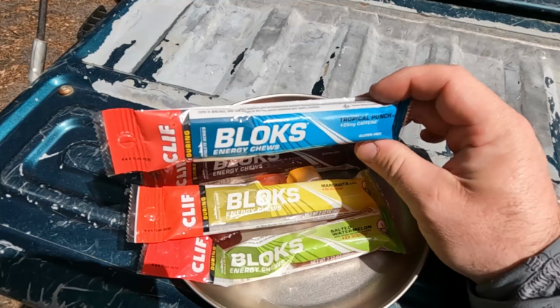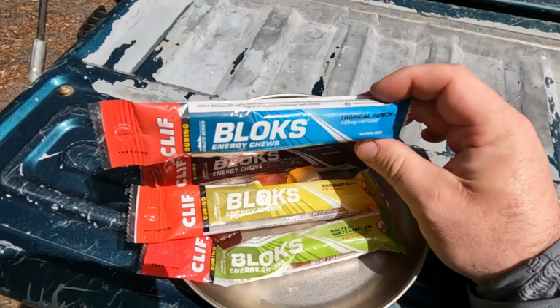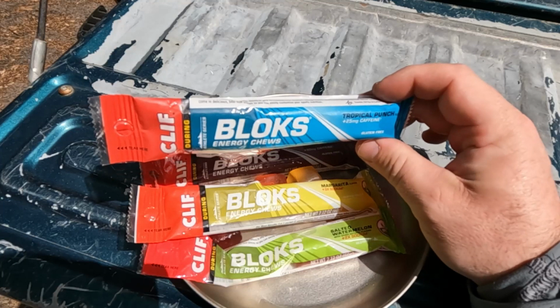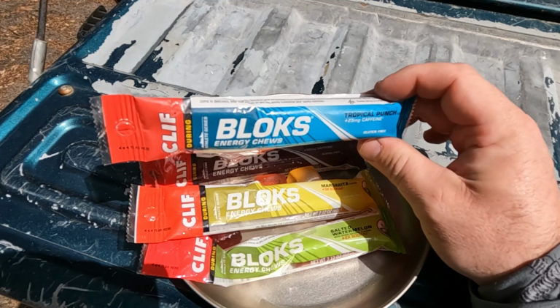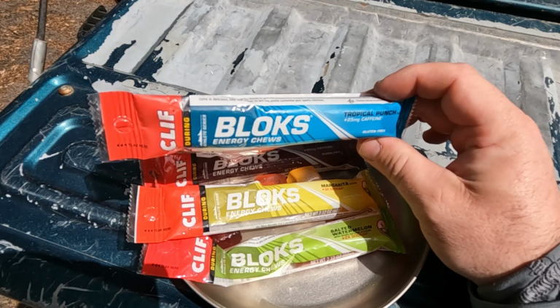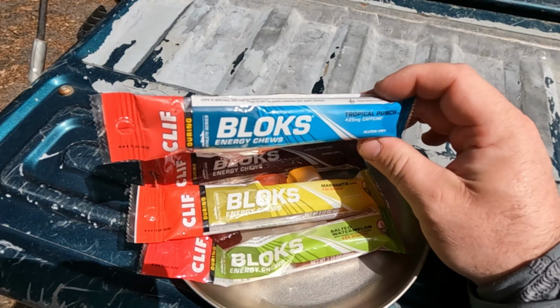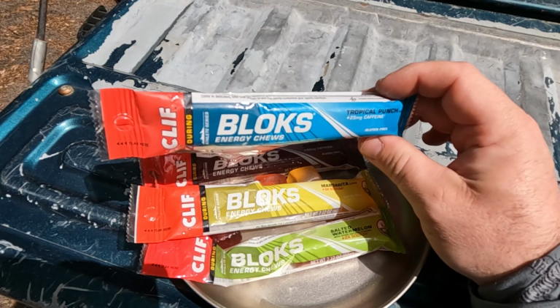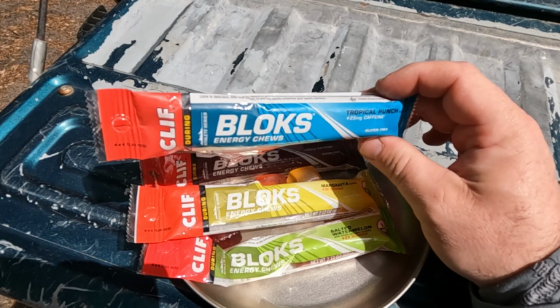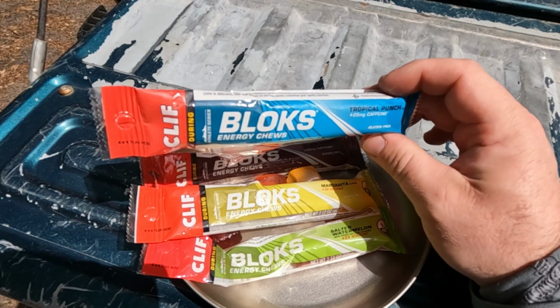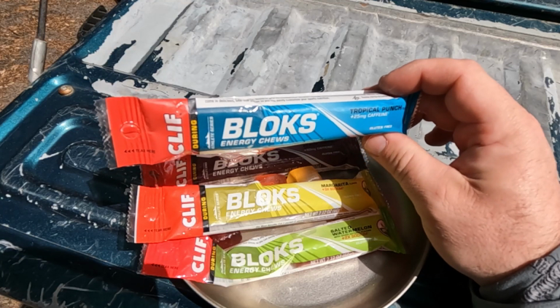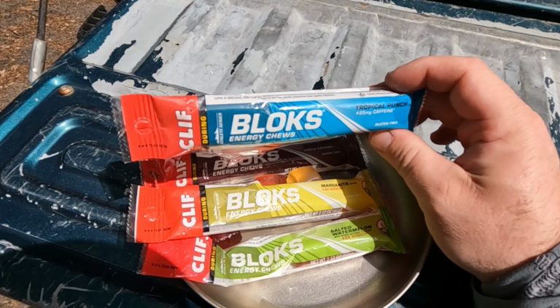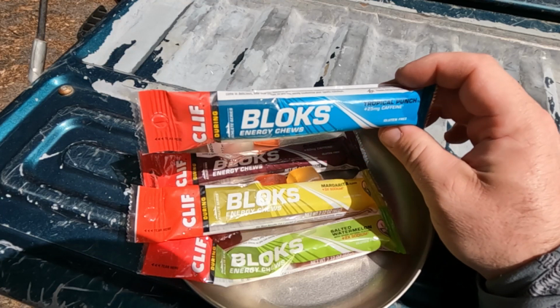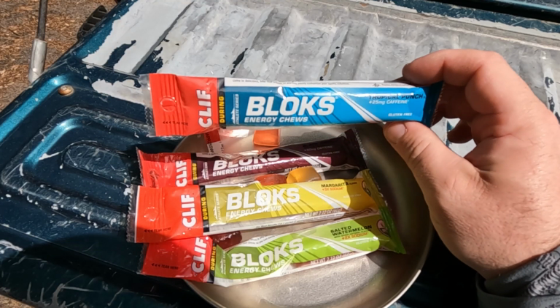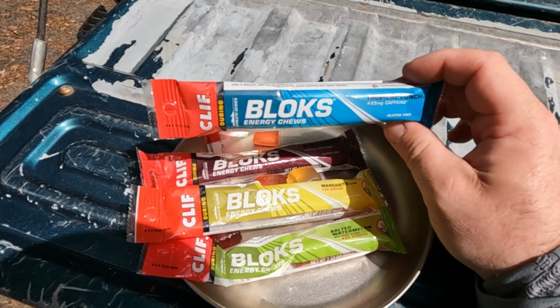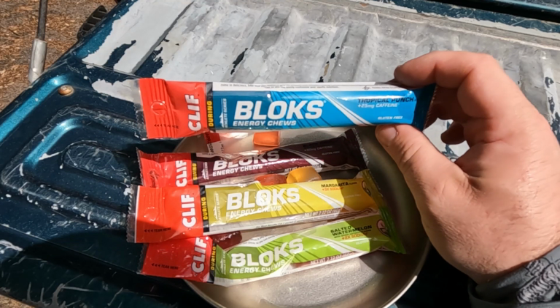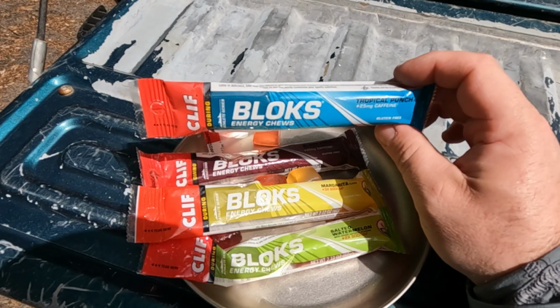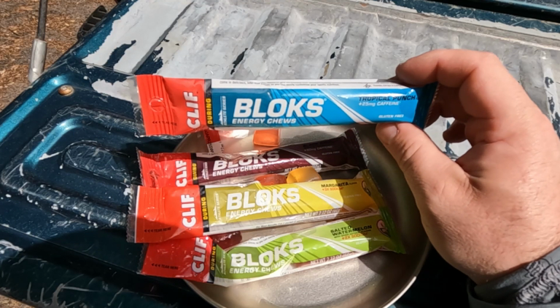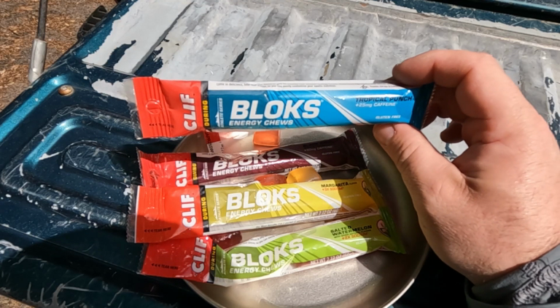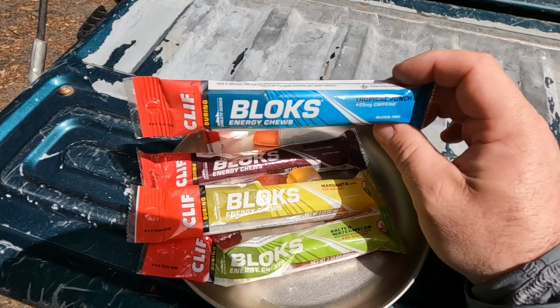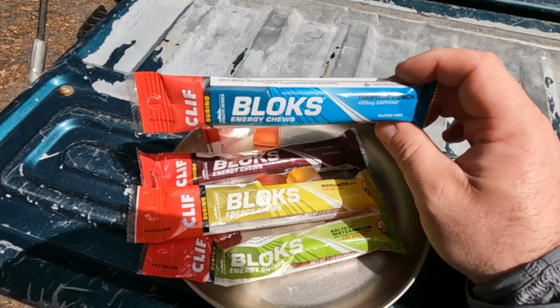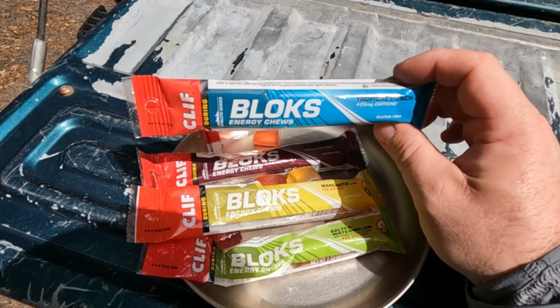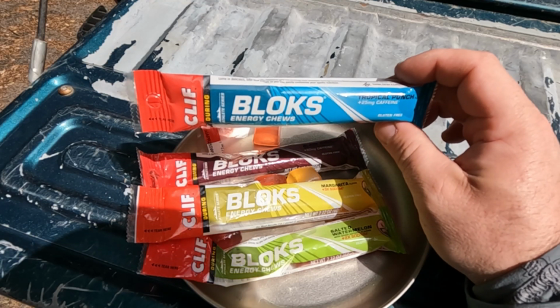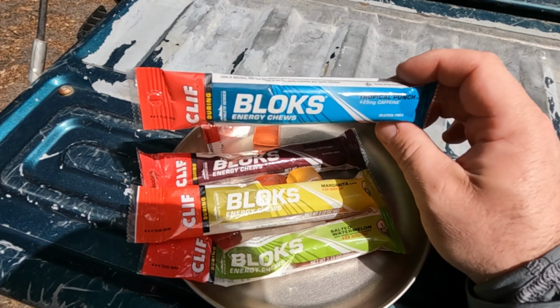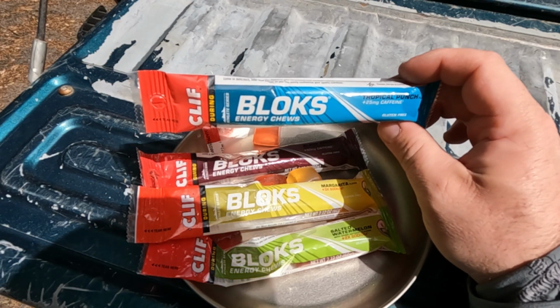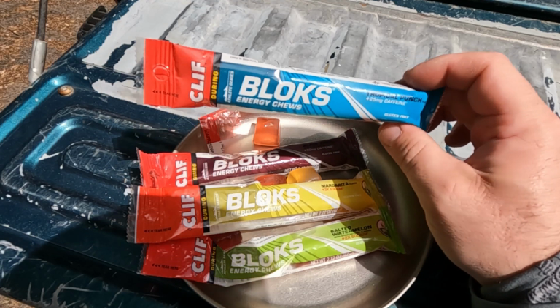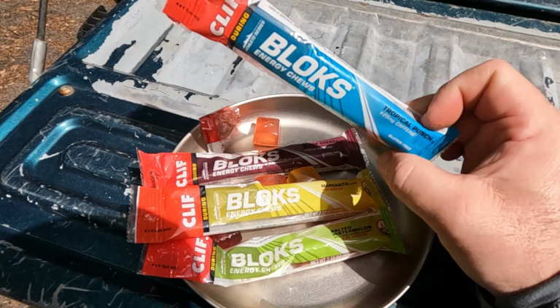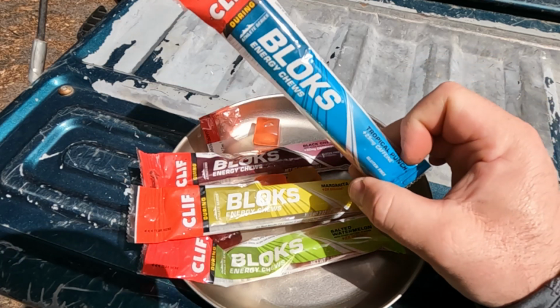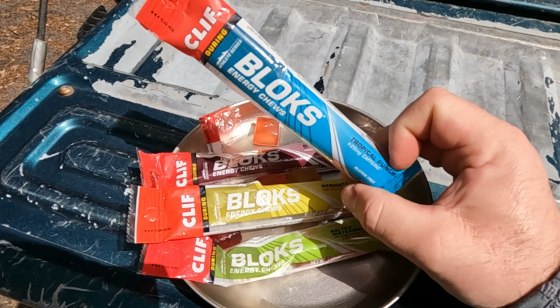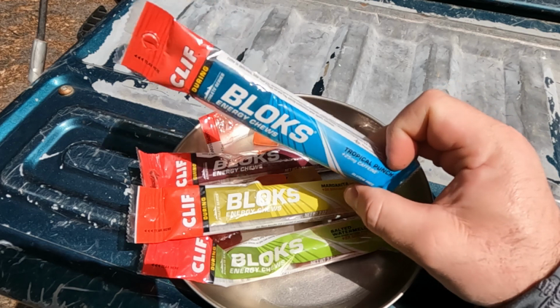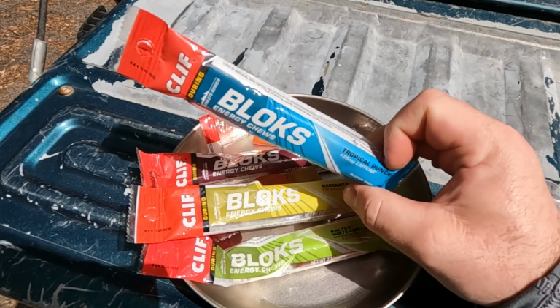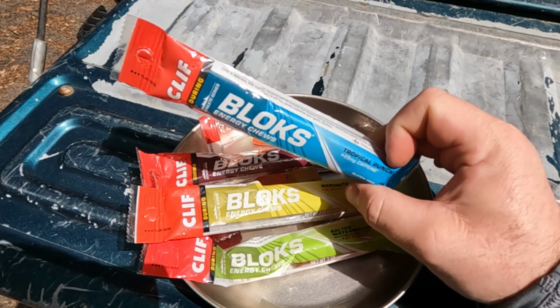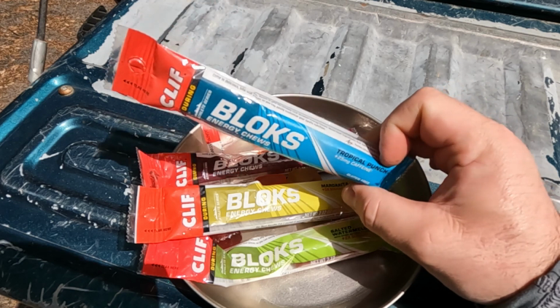Hello, hello! Welcome to Top Shelf Backpacking. Today we're taking a look at Blox Energy Chews from Clif Bar.